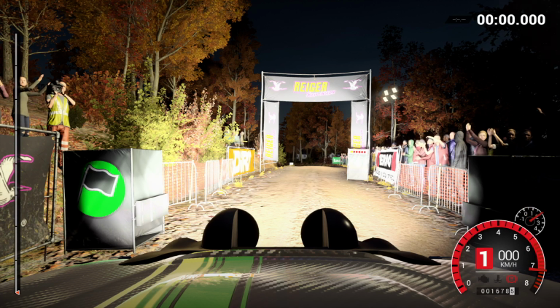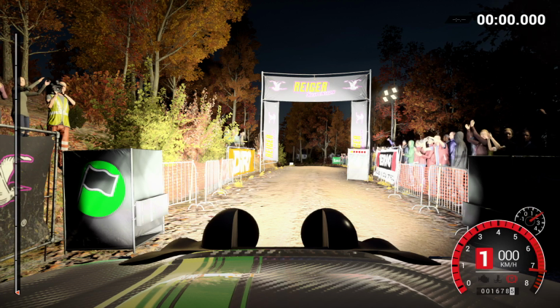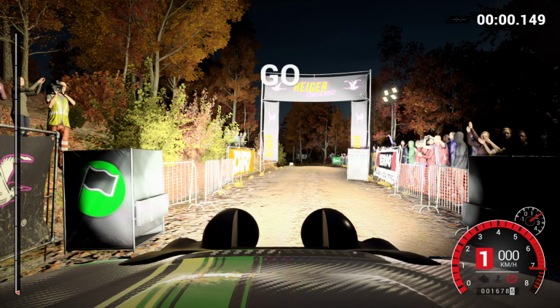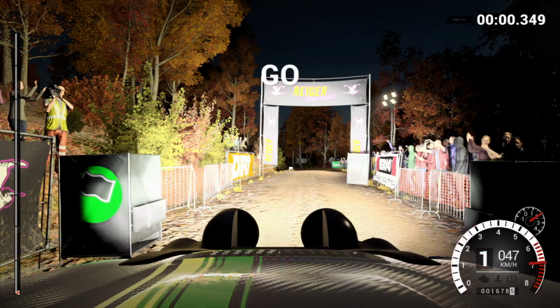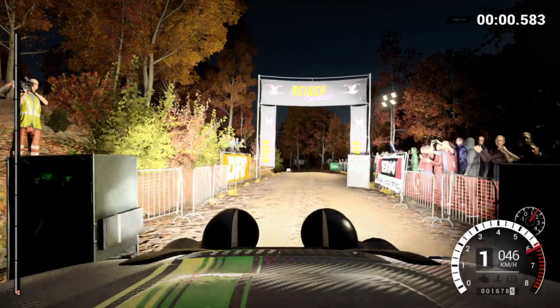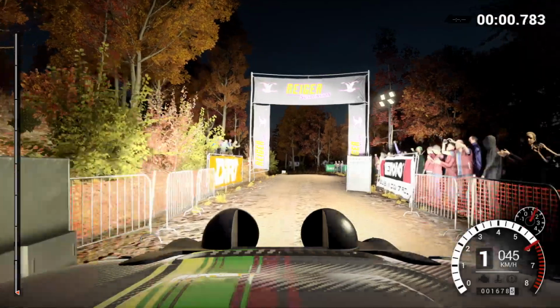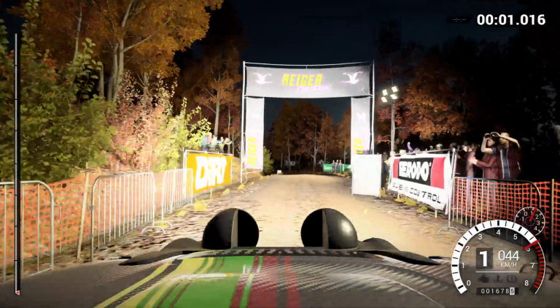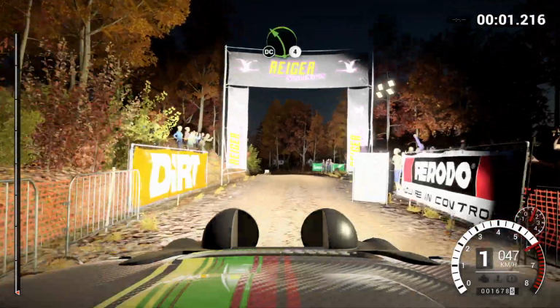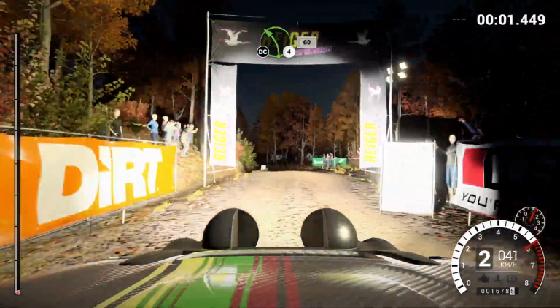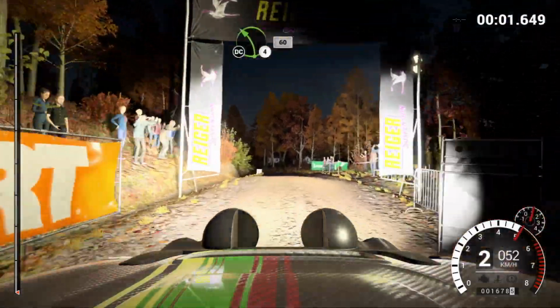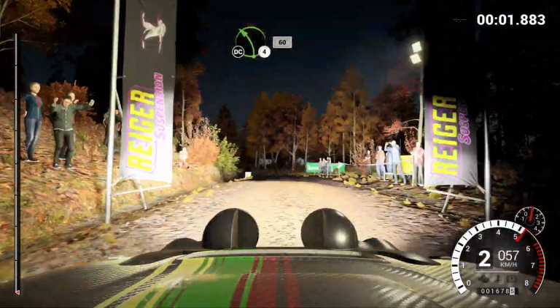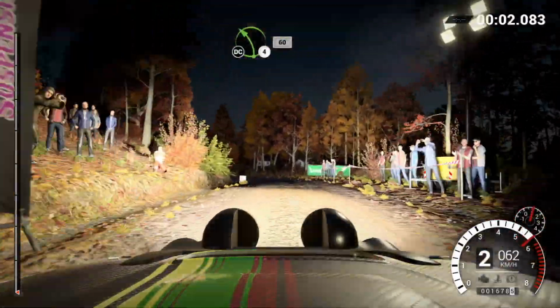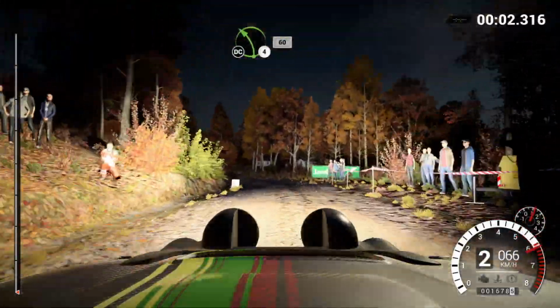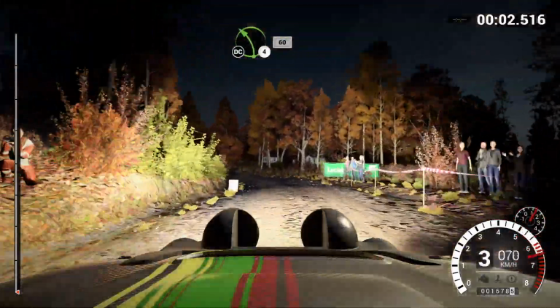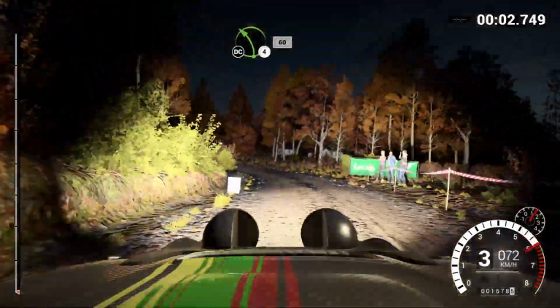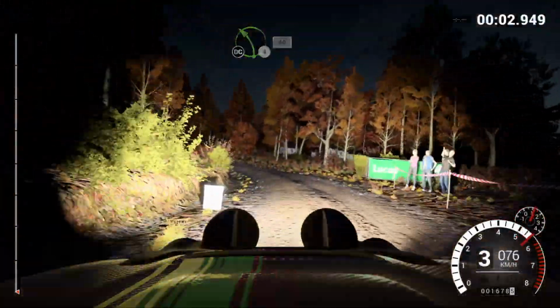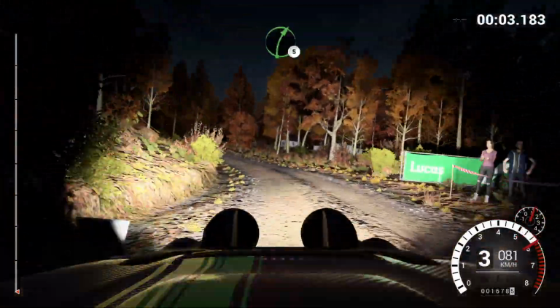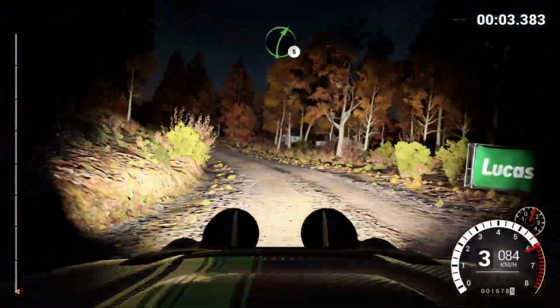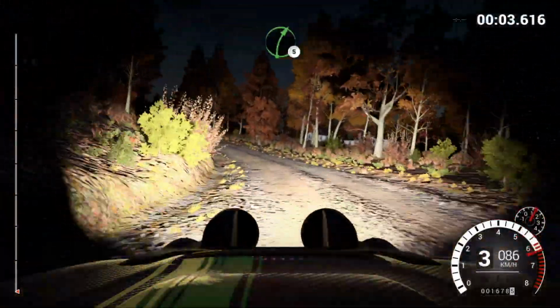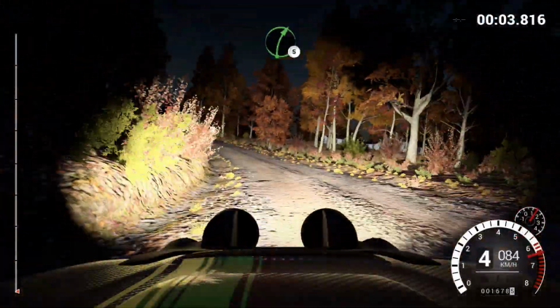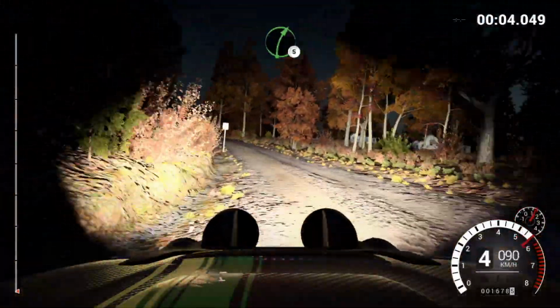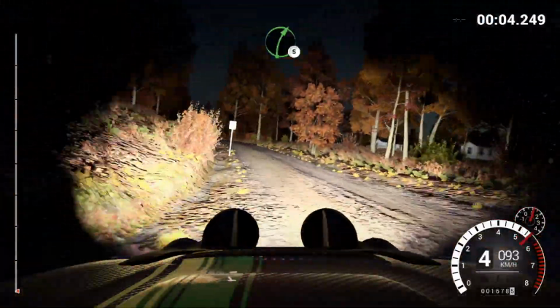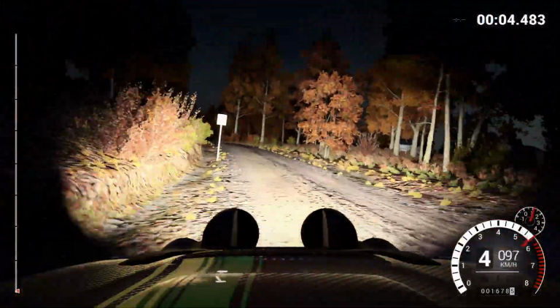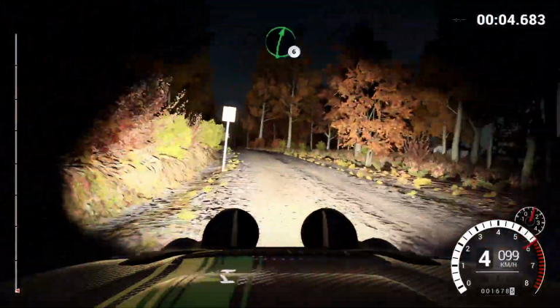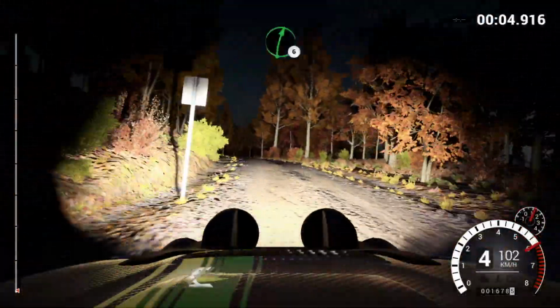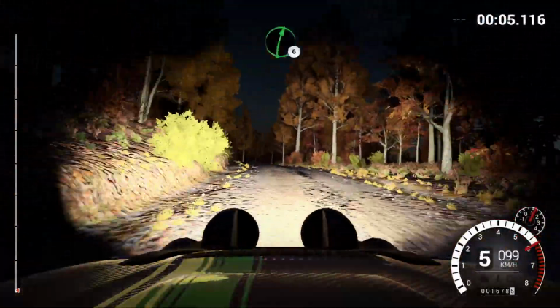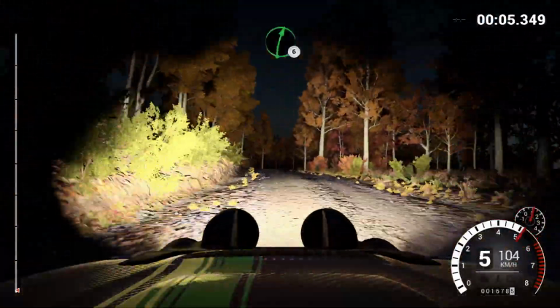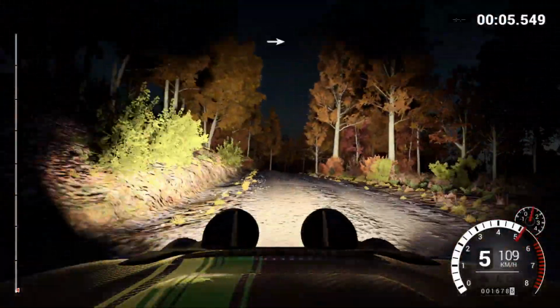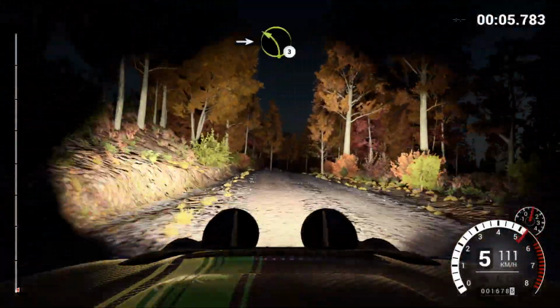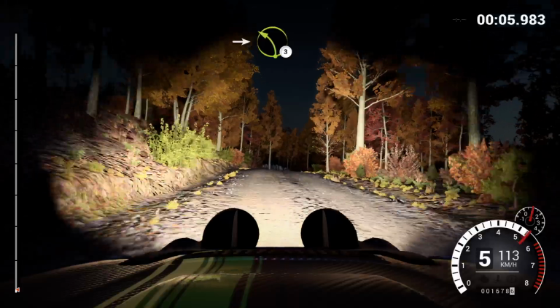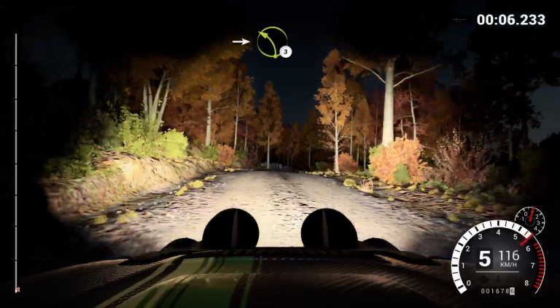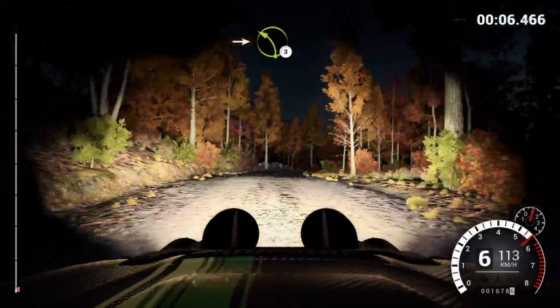Go. Left four, trigger dip, 60, don't cut, right five, and right six, into left three.